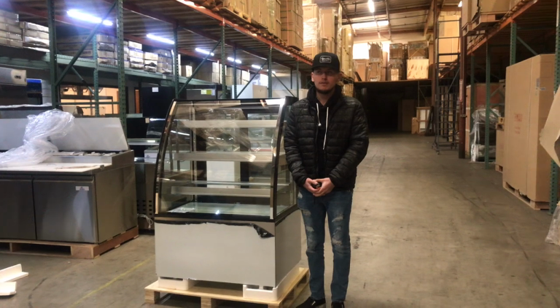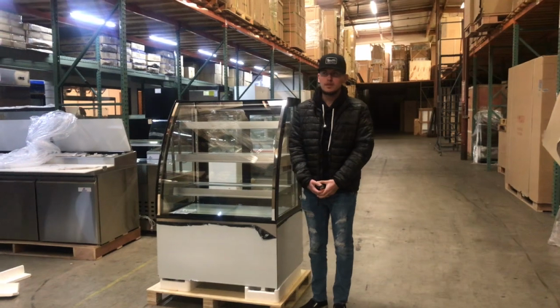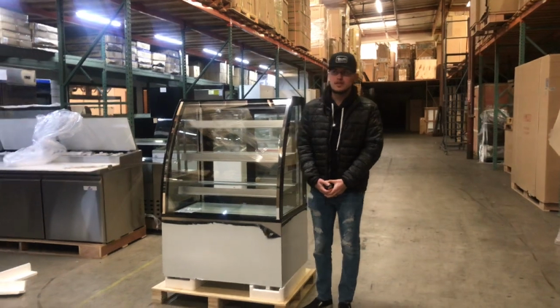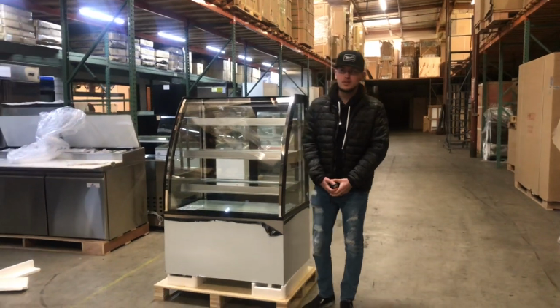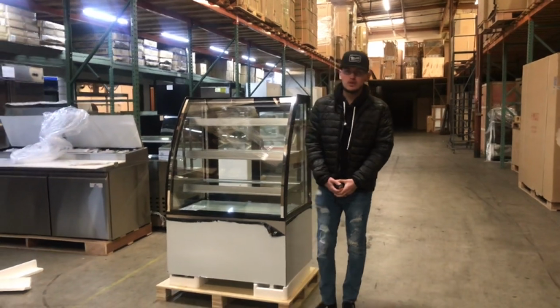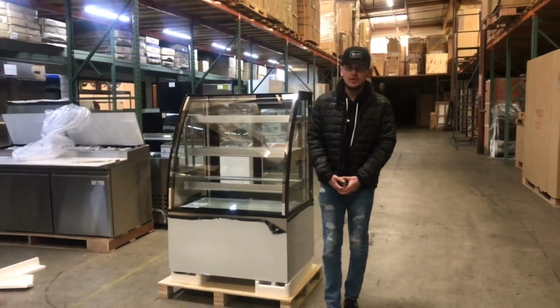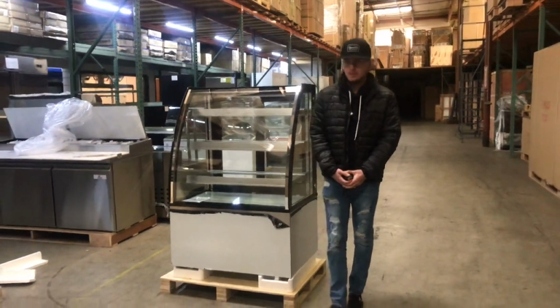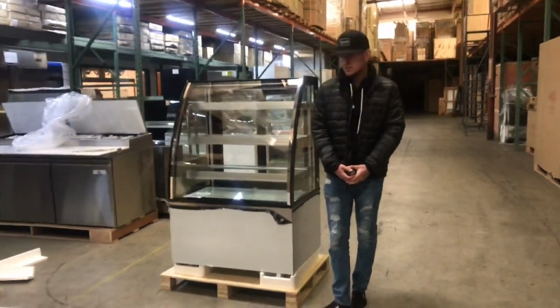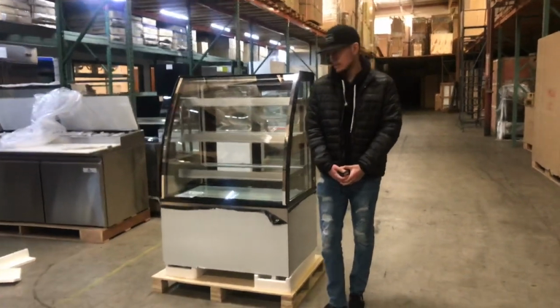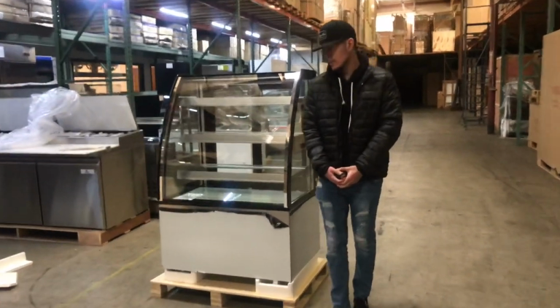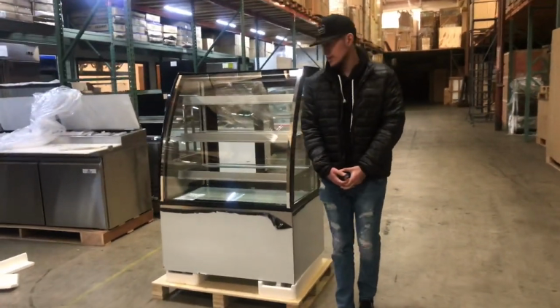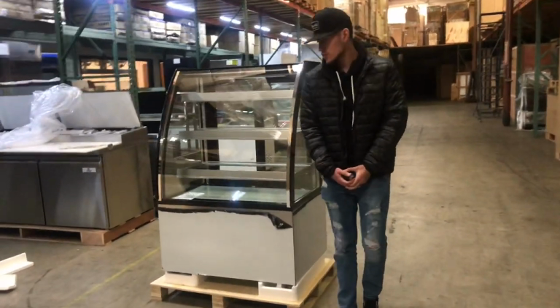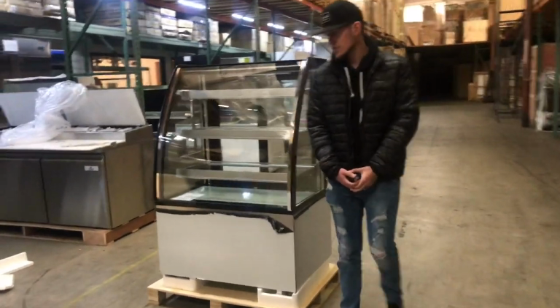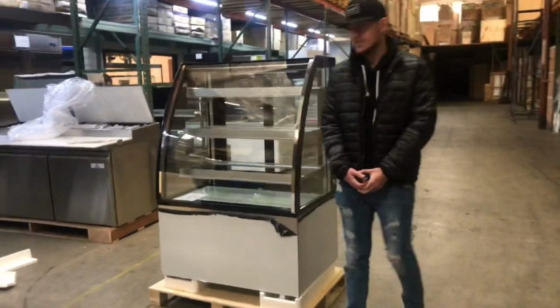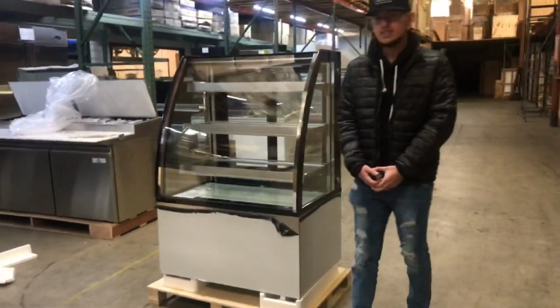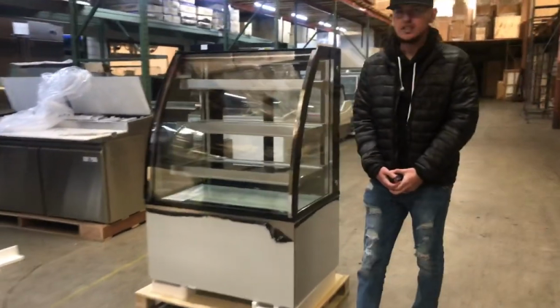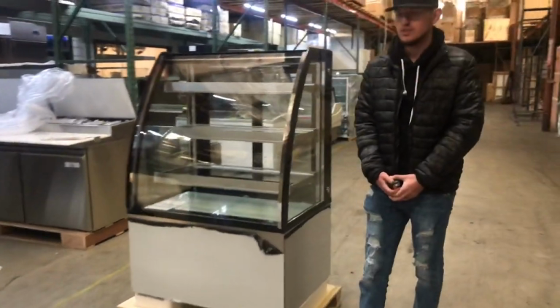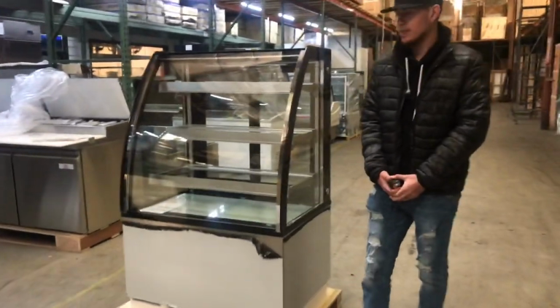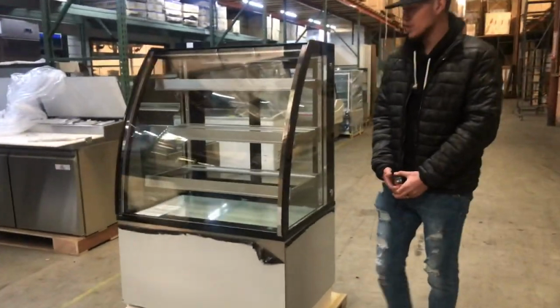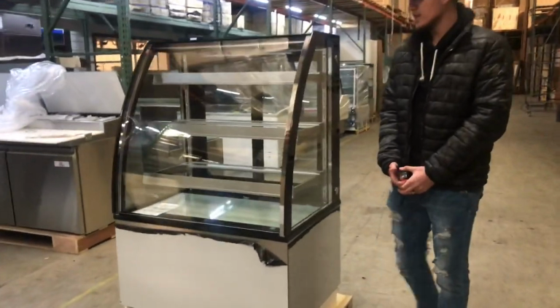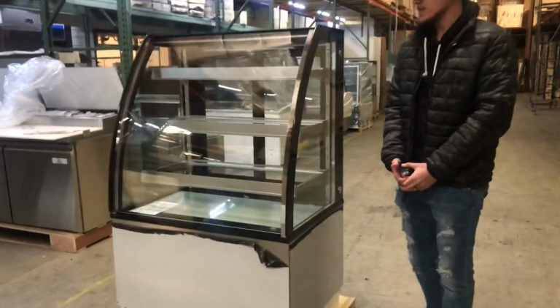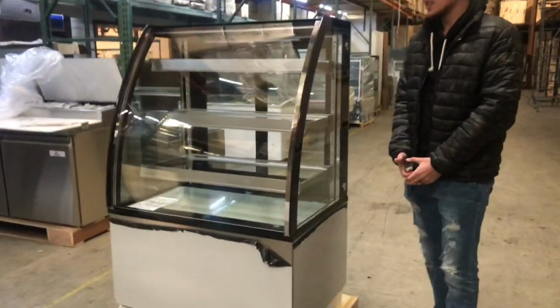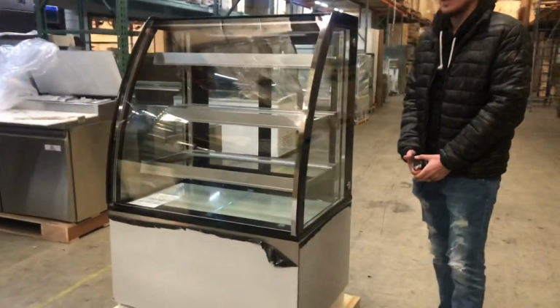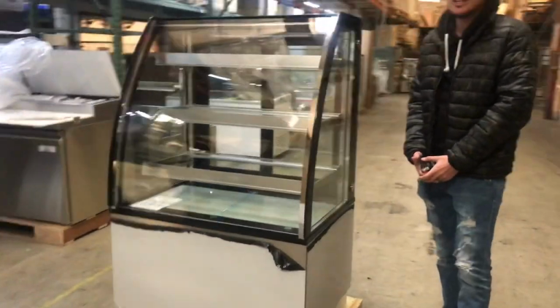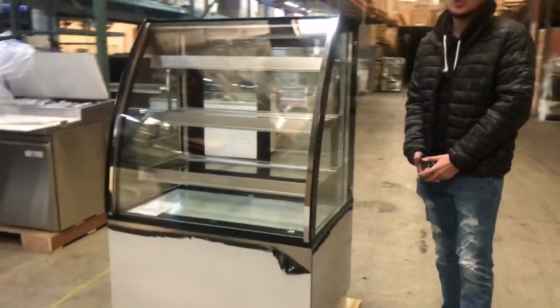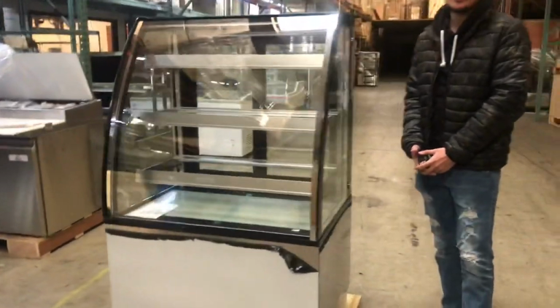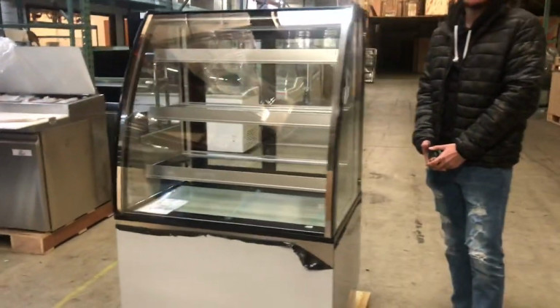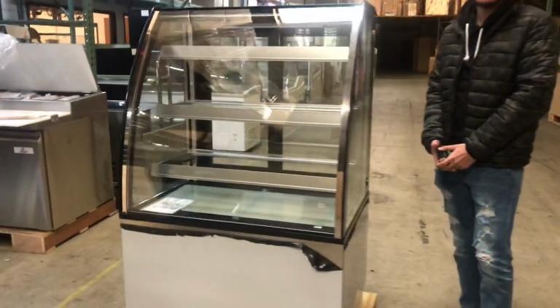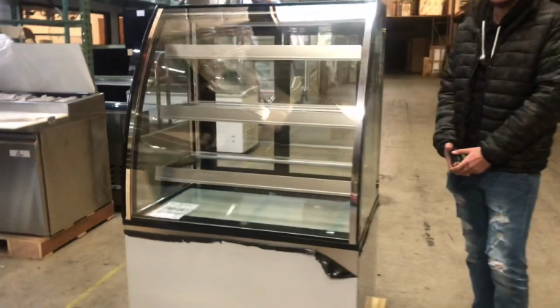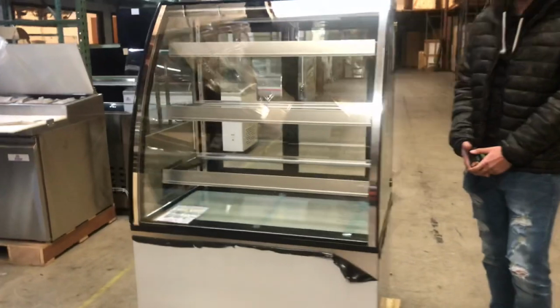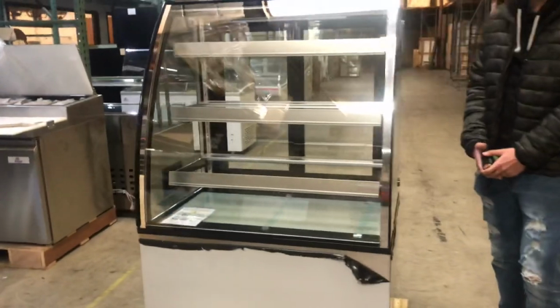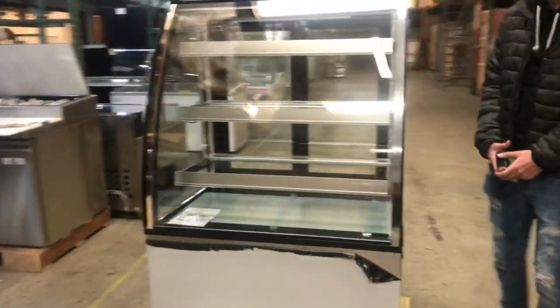Hello everybody, today we're going to go ahead and demonstrate a brand new 36-inch bakery display showcase refrigerator.